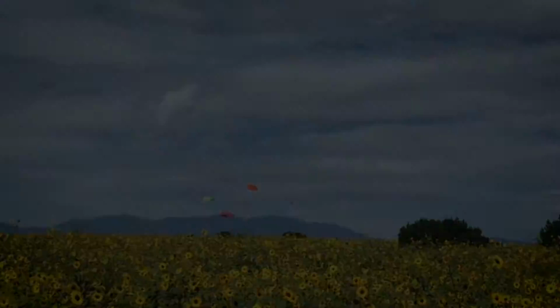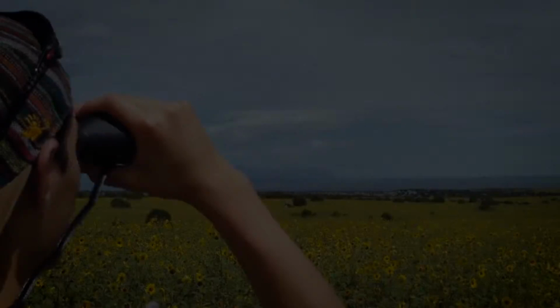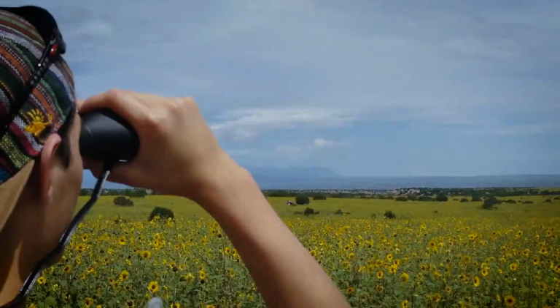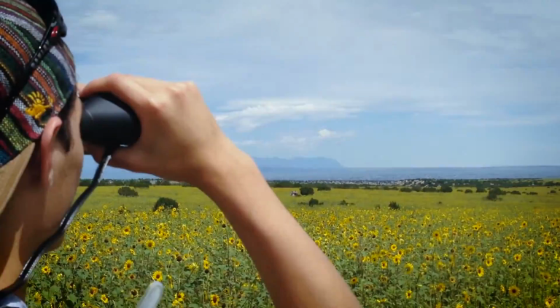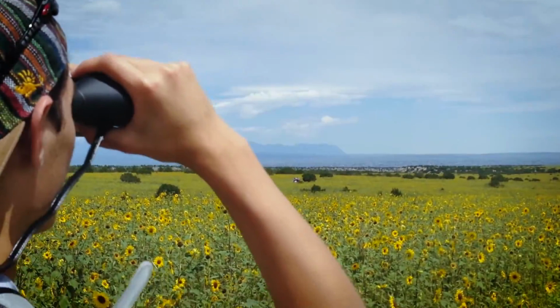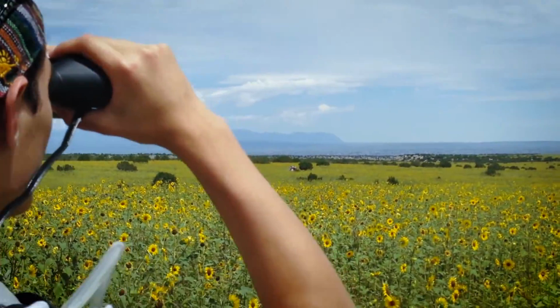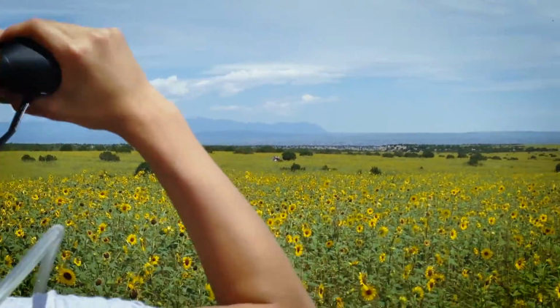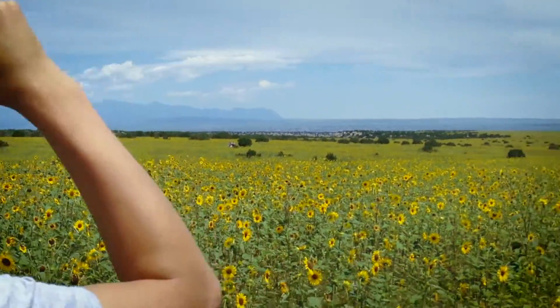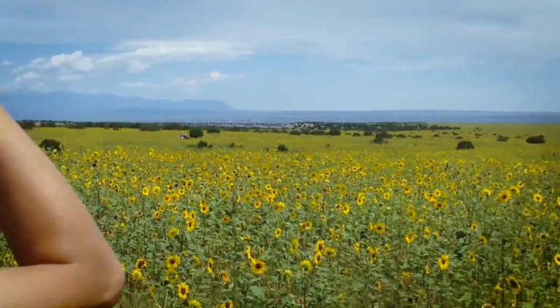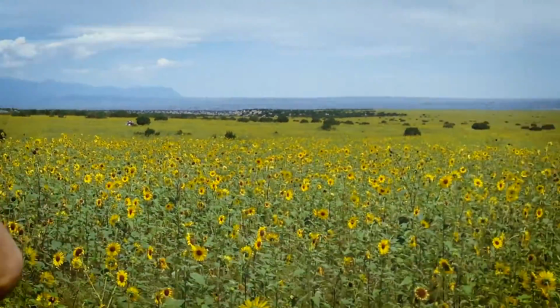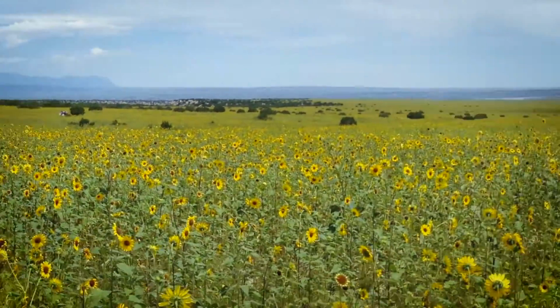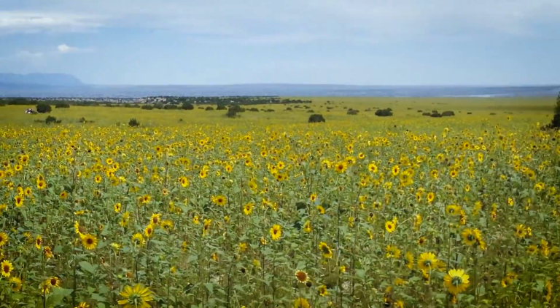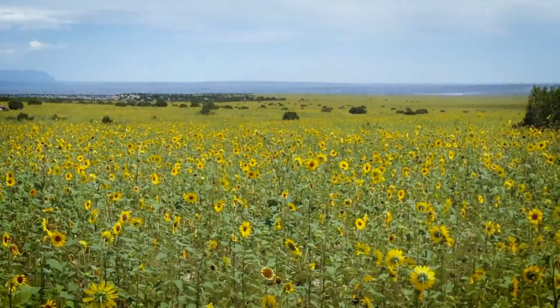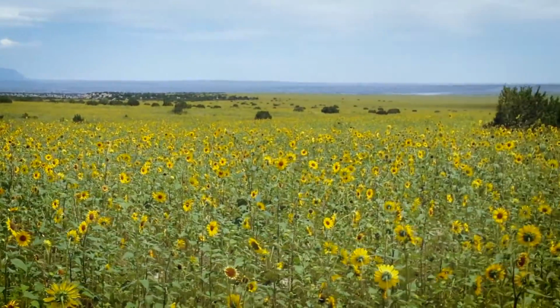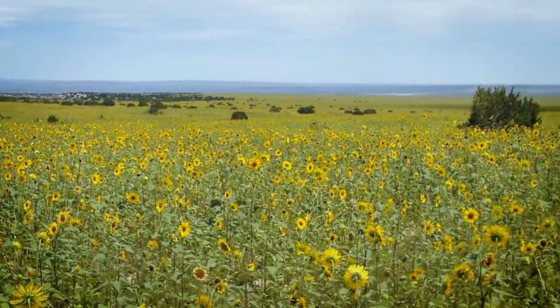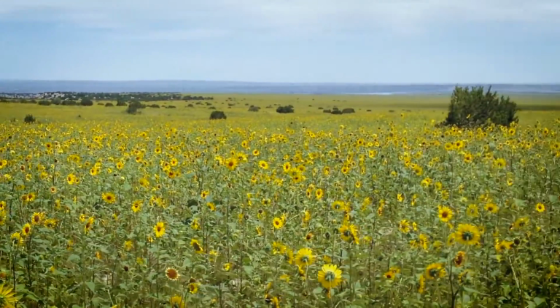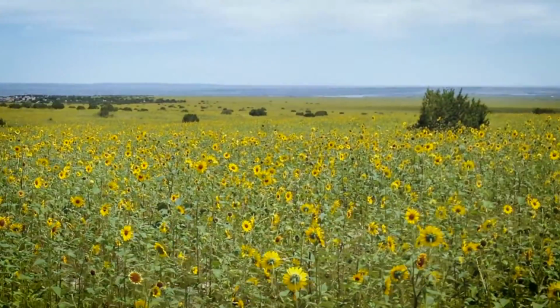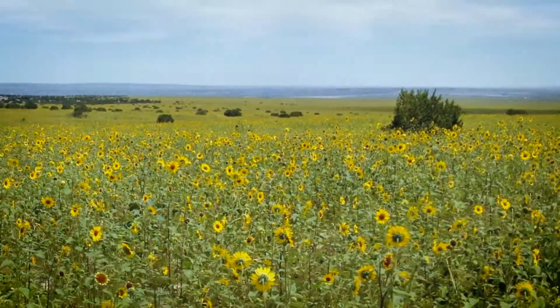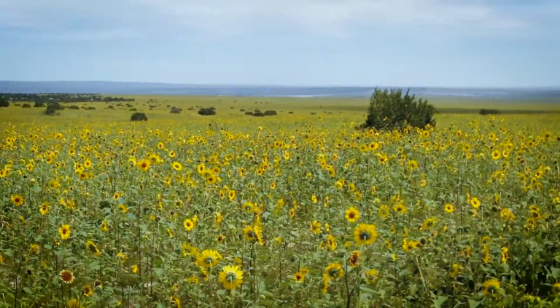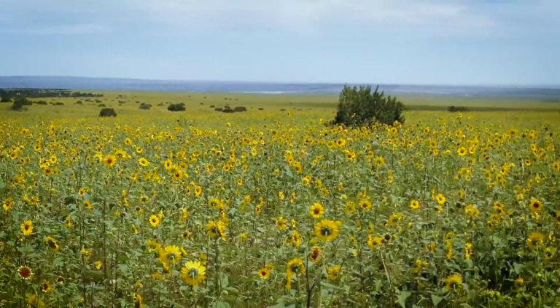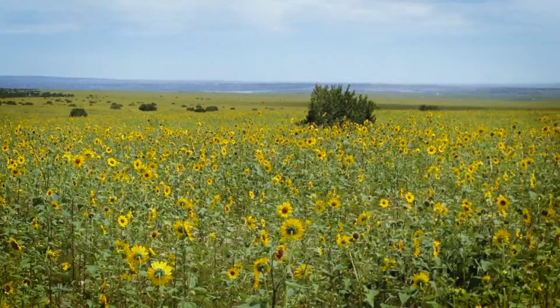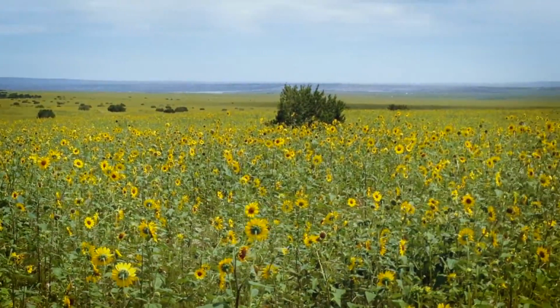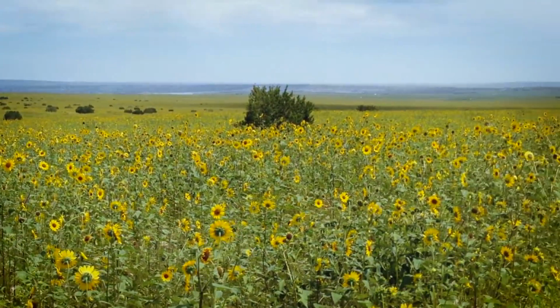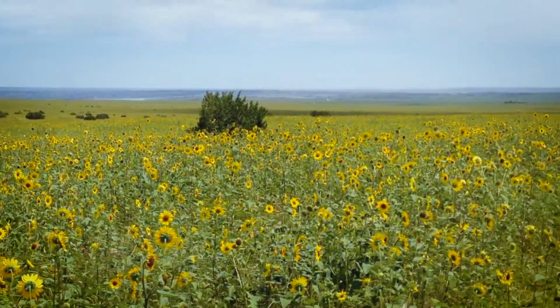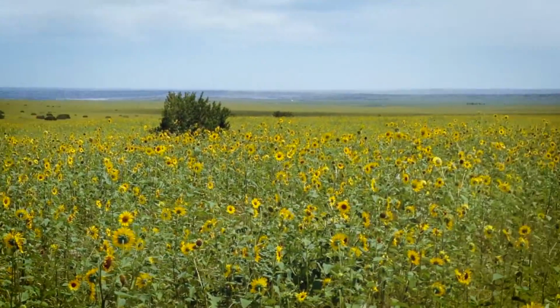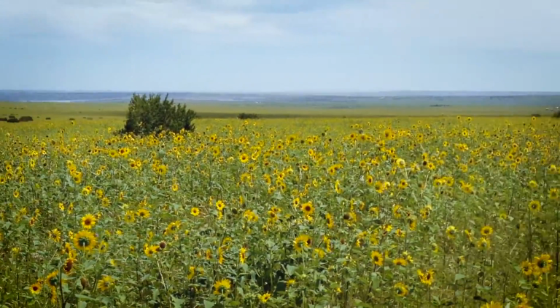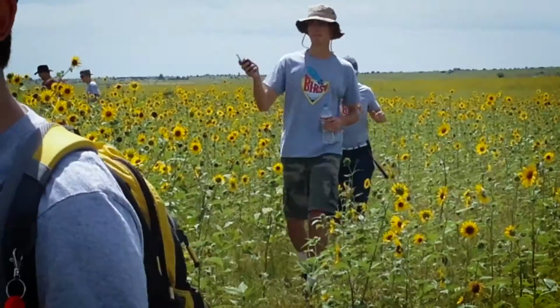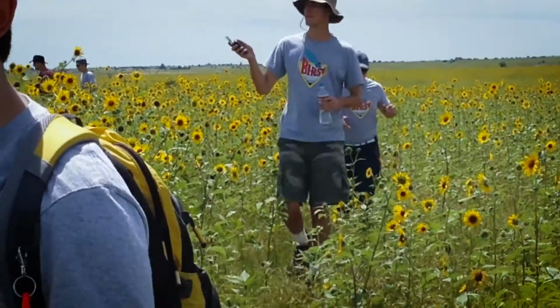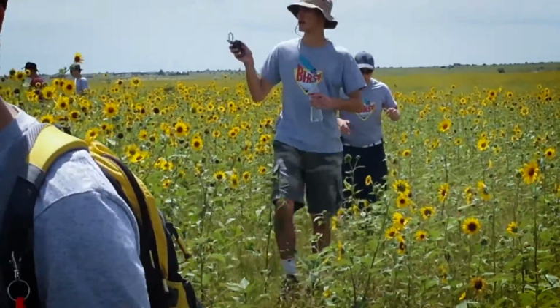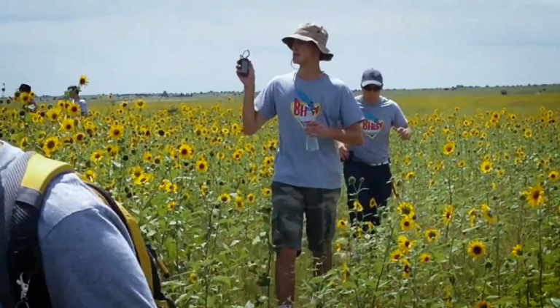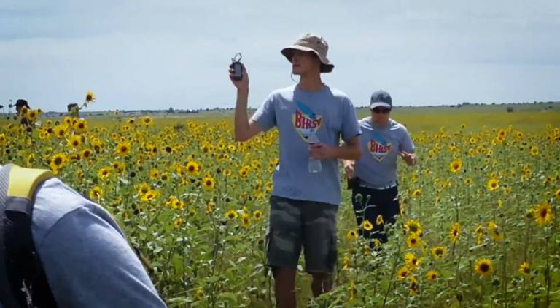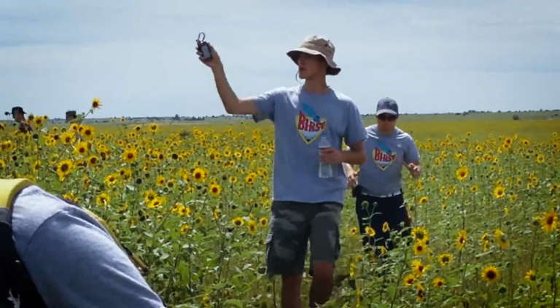After the launch, the interns searched for launched payloads in an electrifying sea of sunflowers.